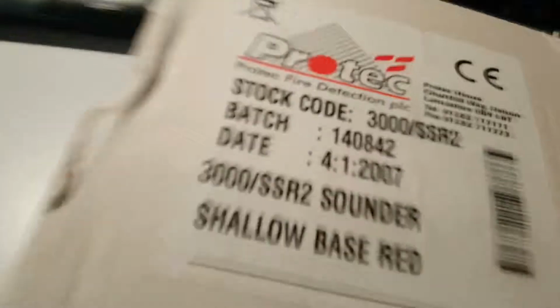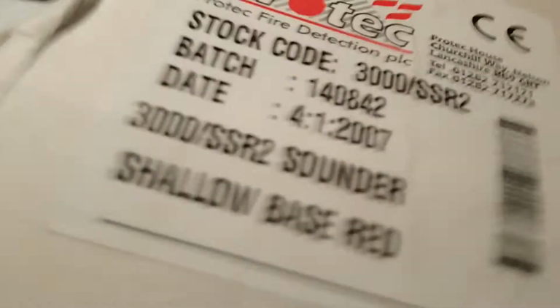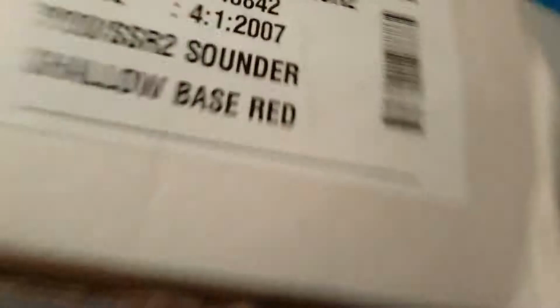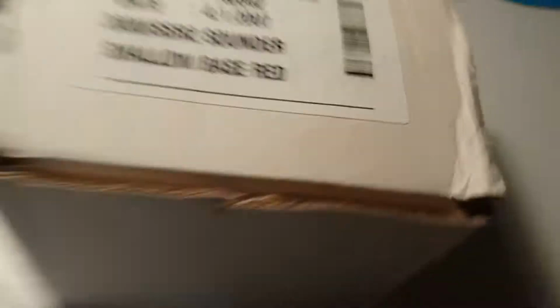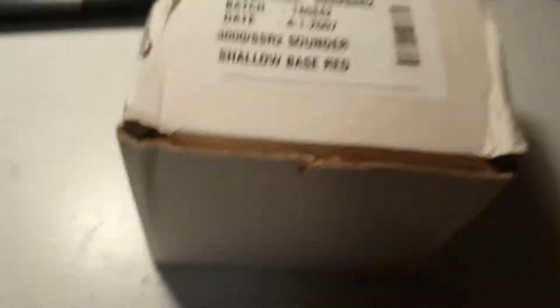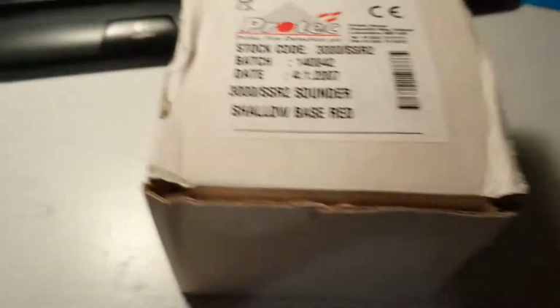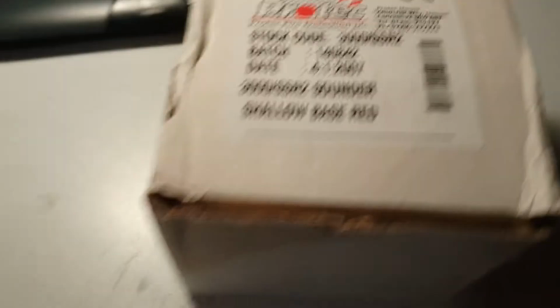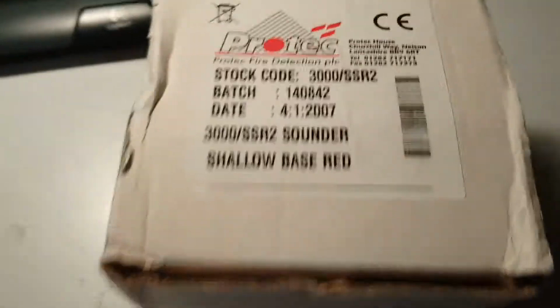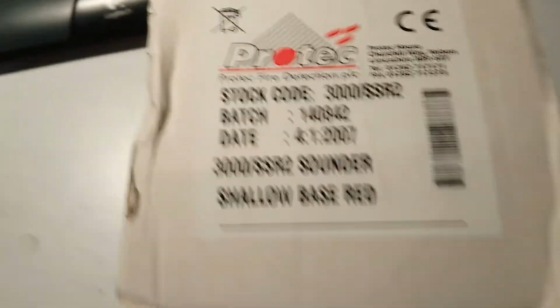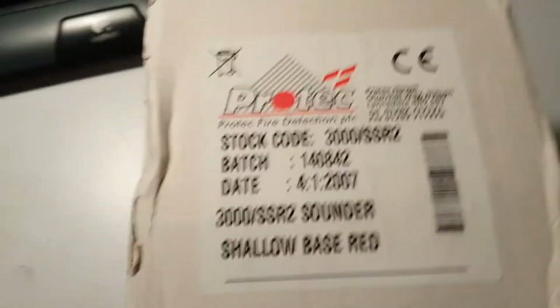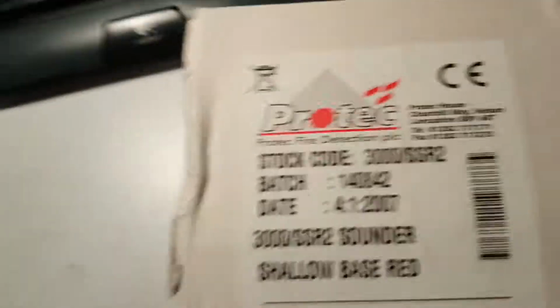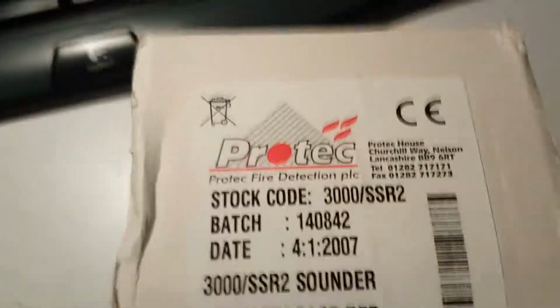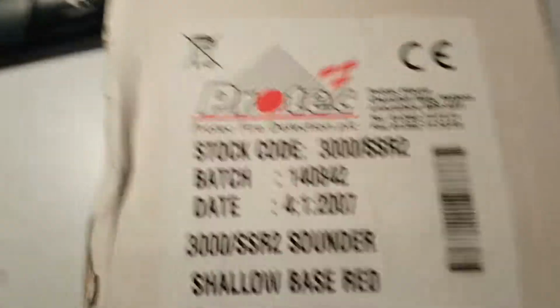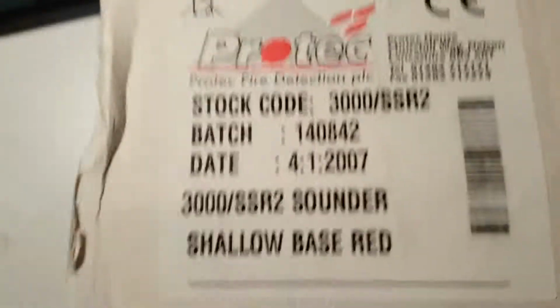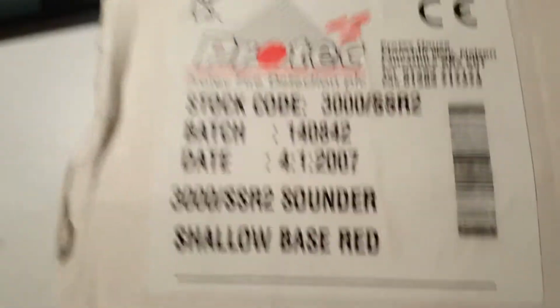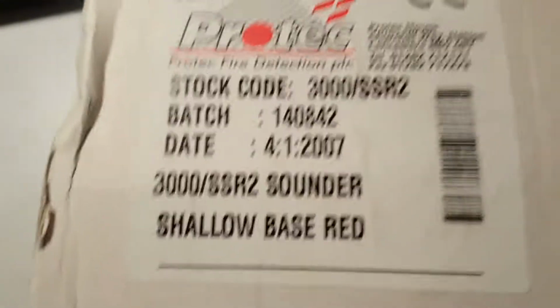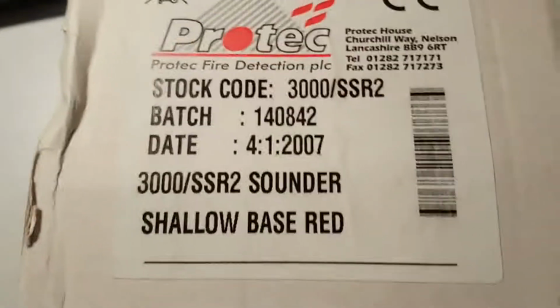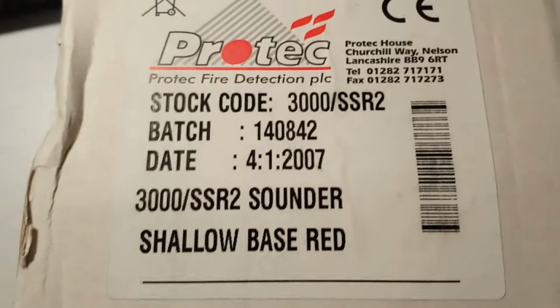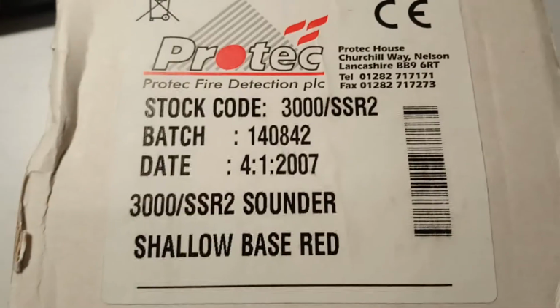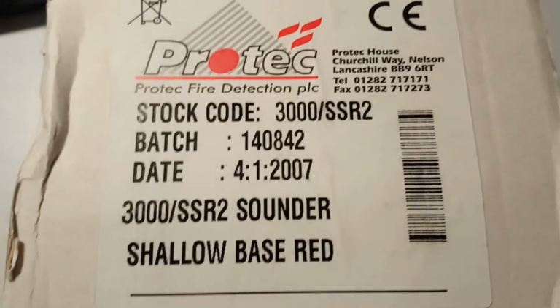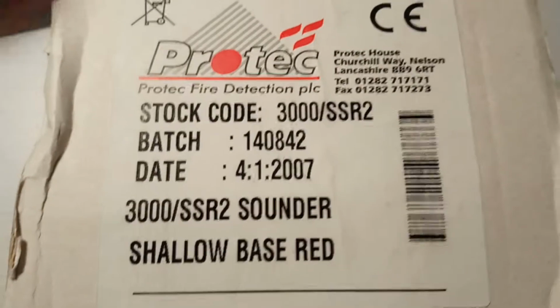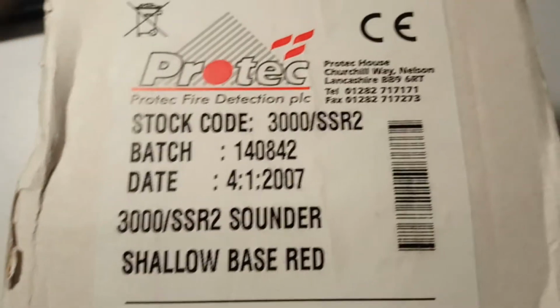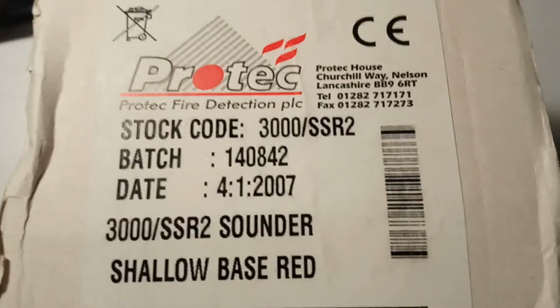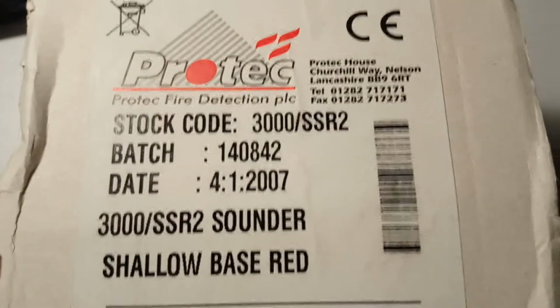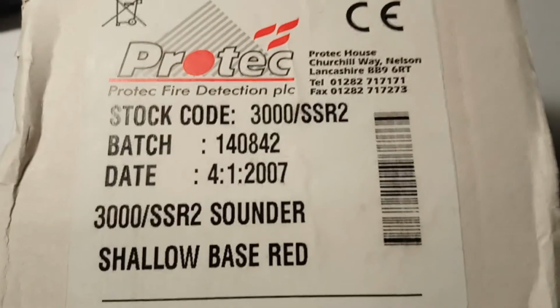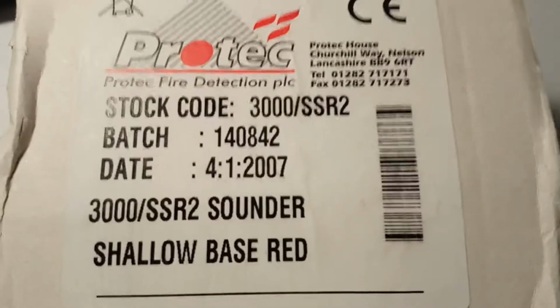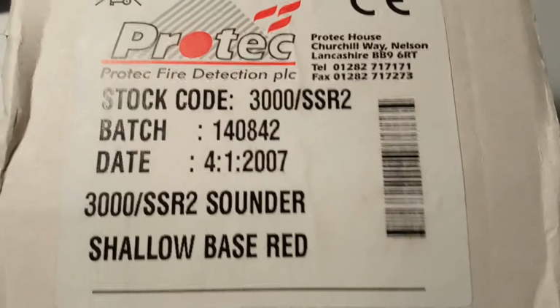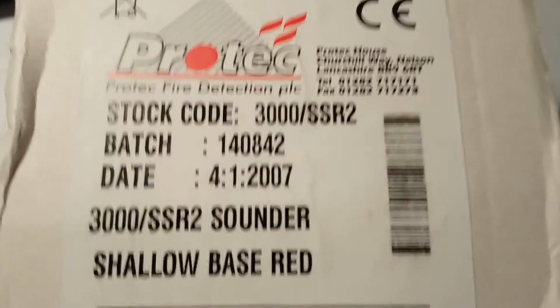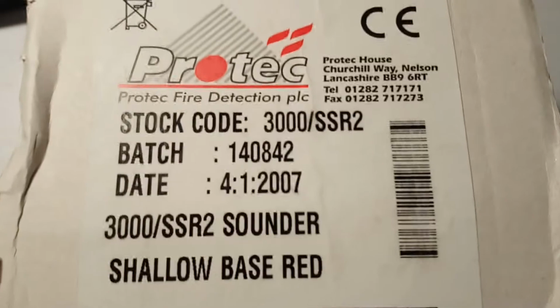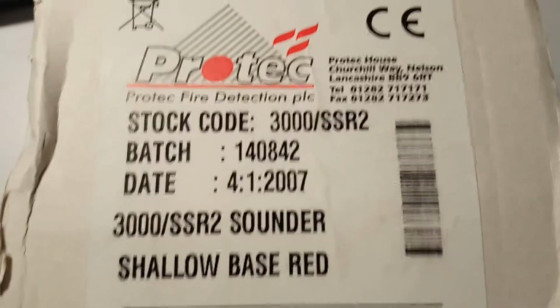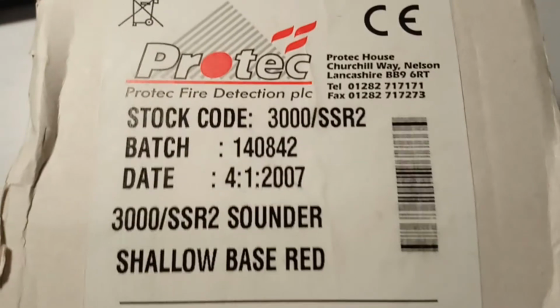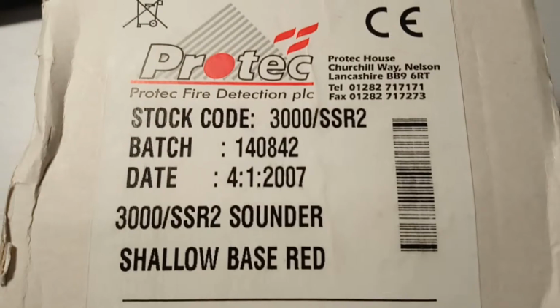Right, hello. I've got another video today — it is an unboxing of this Protex sounder.